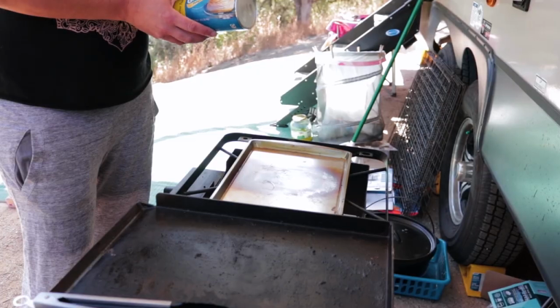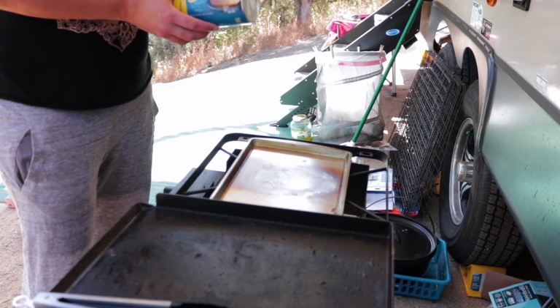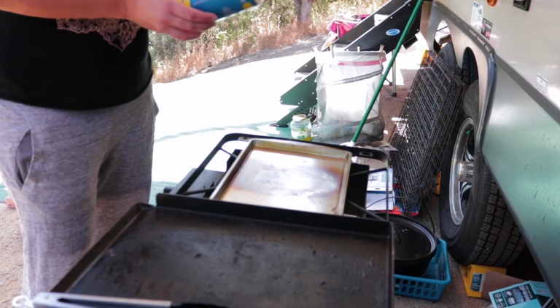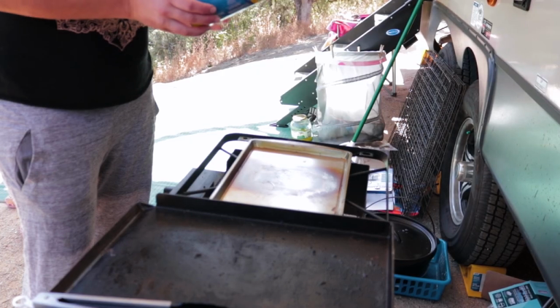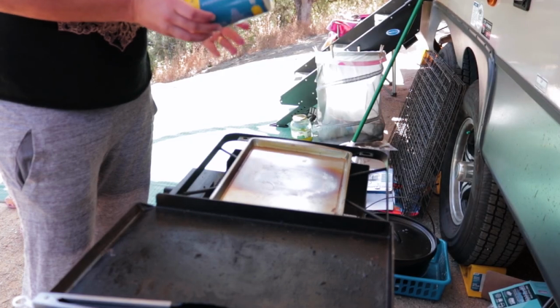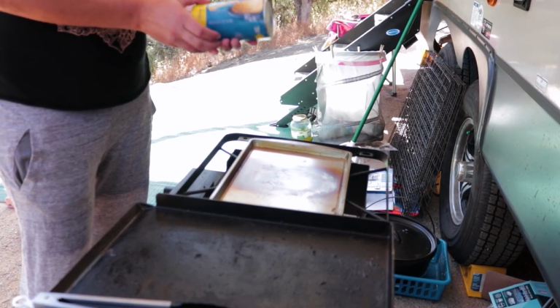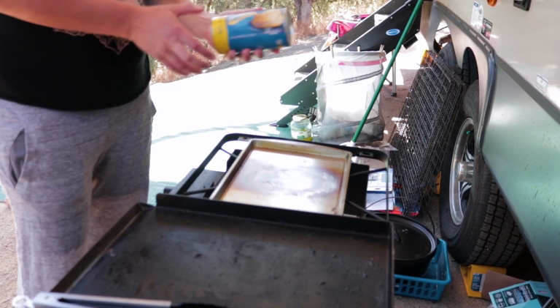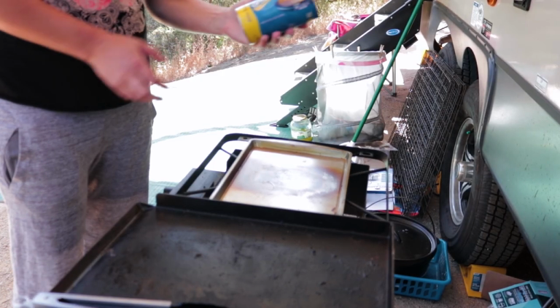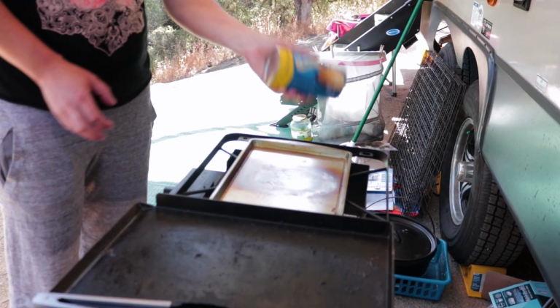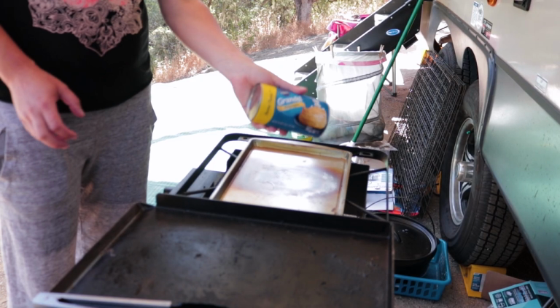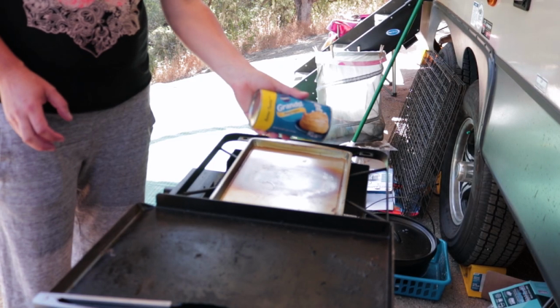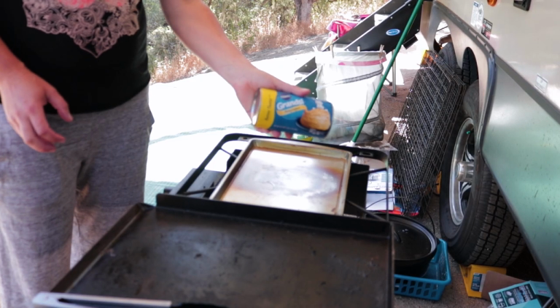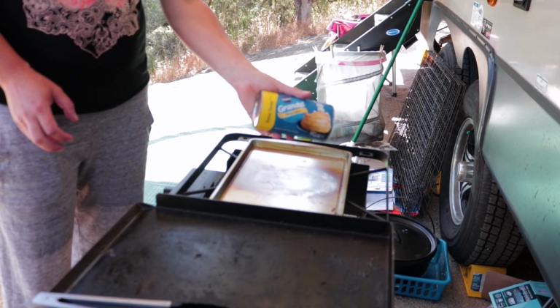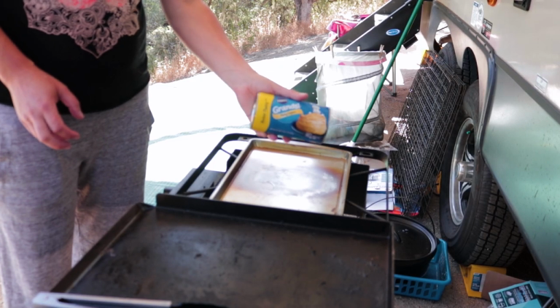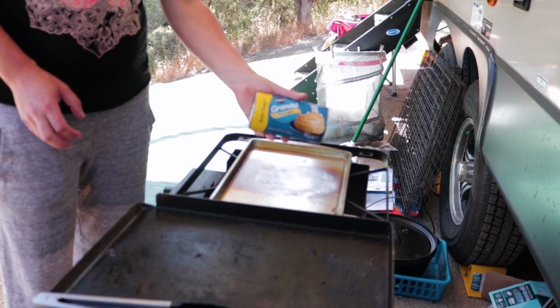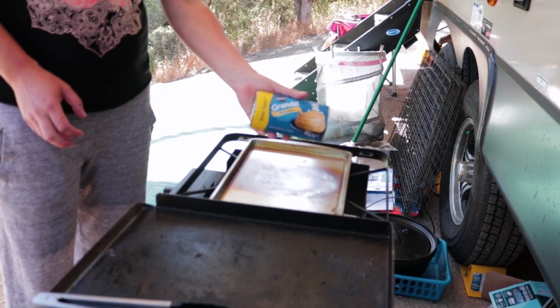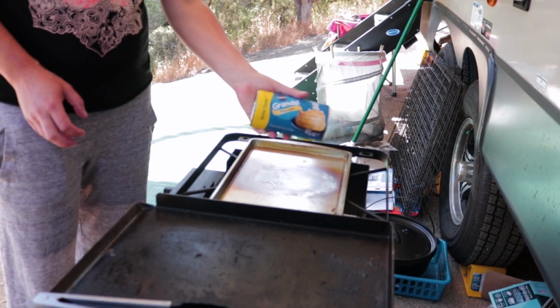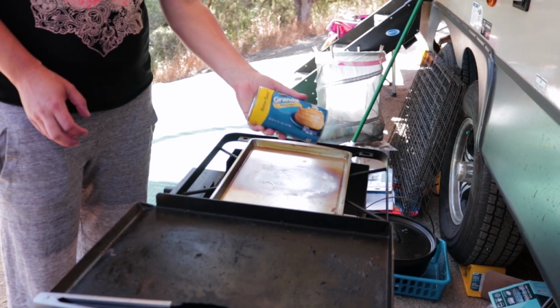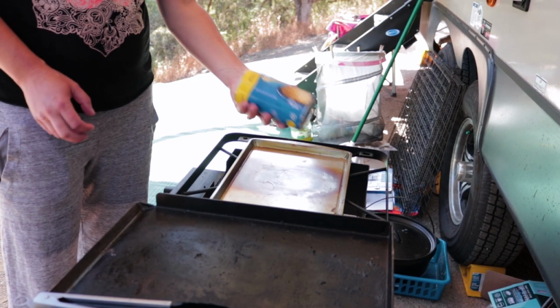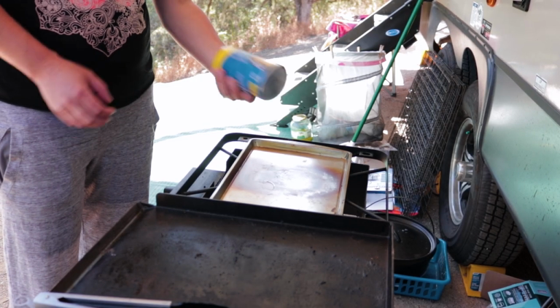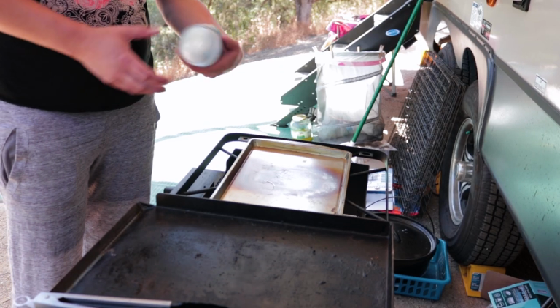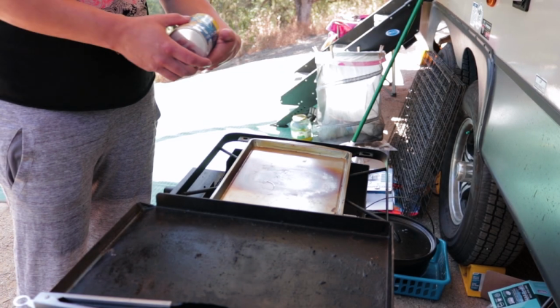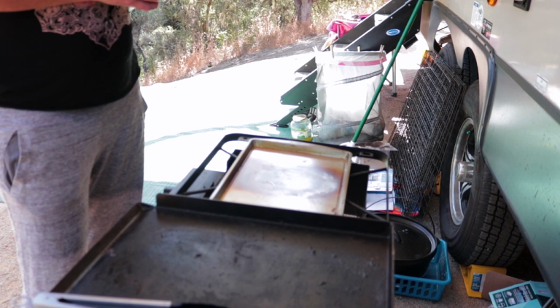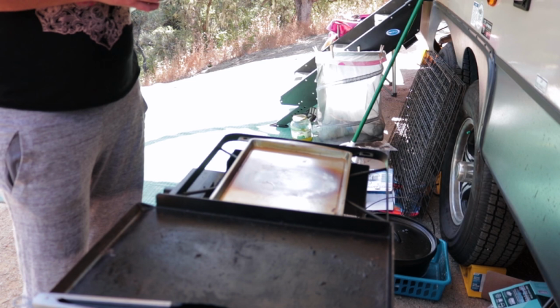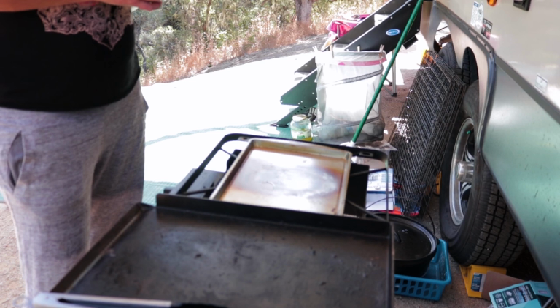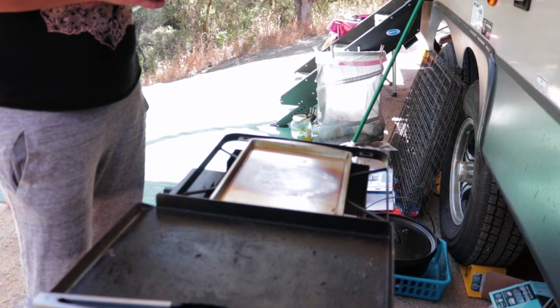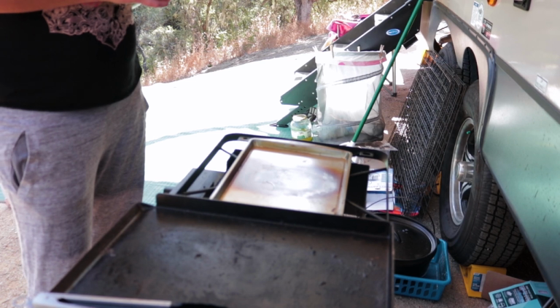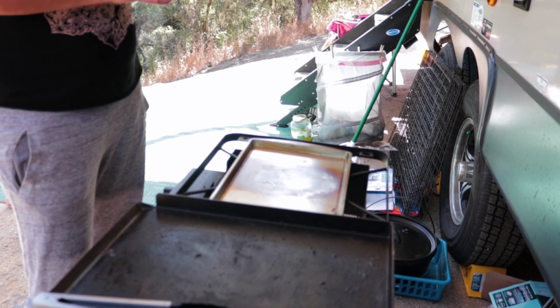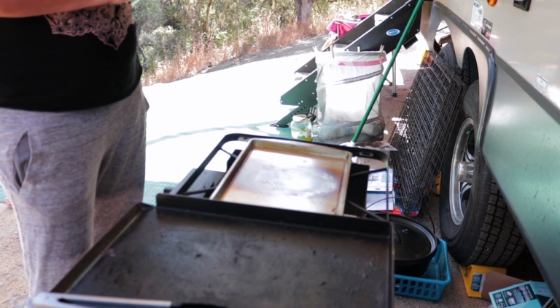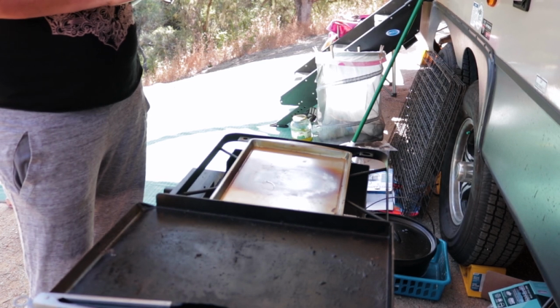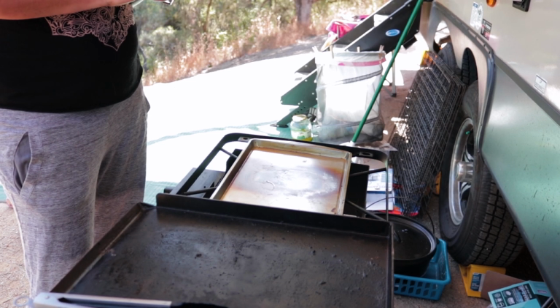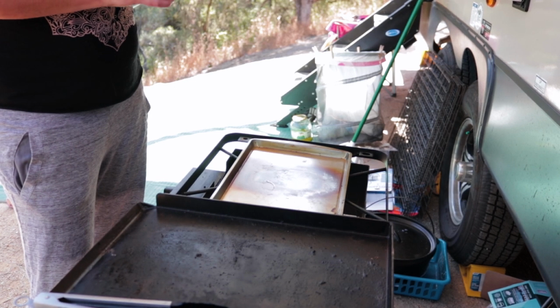First step, get those biscuits prepped. Our oven is preheating.